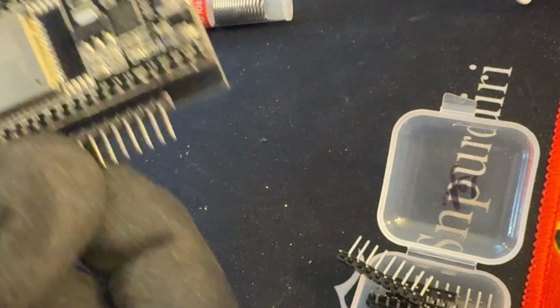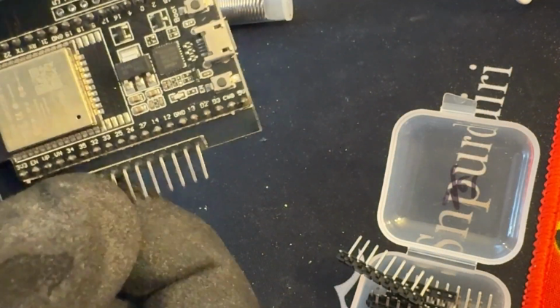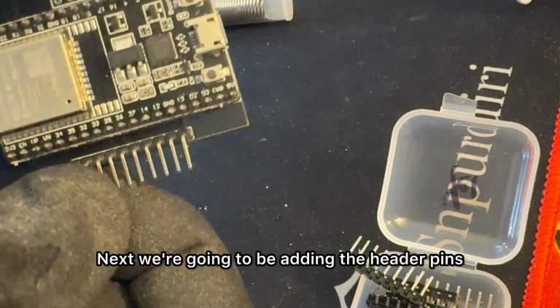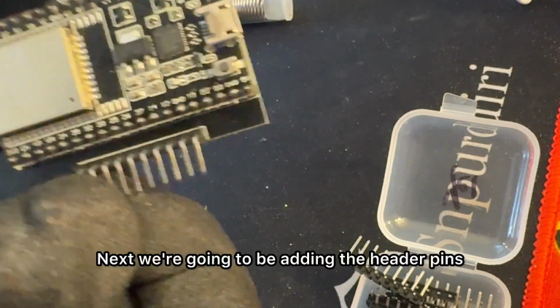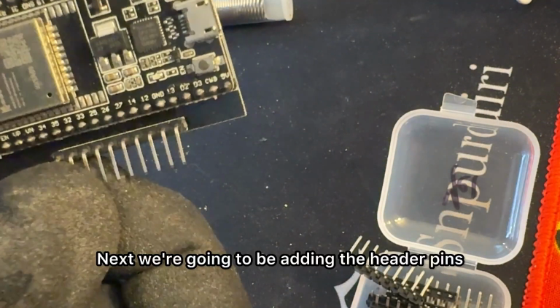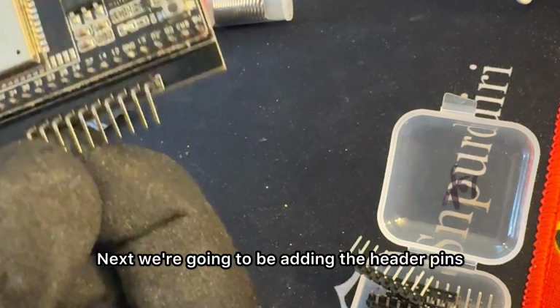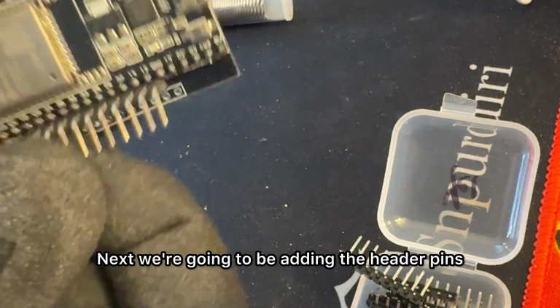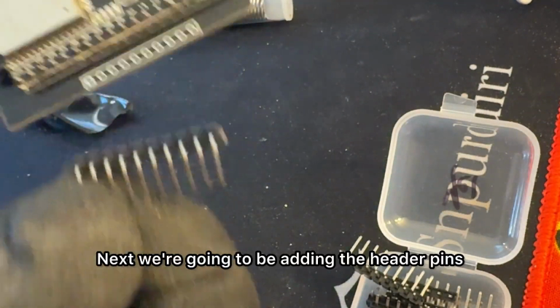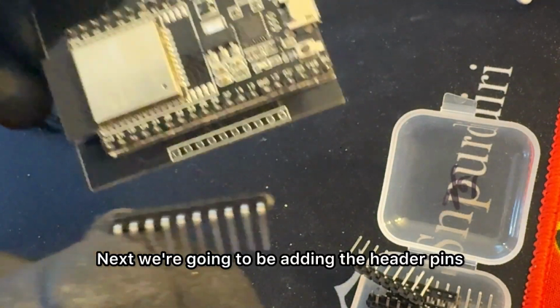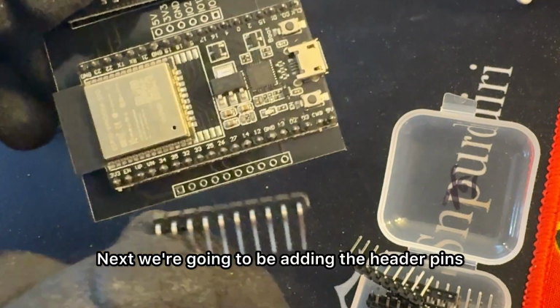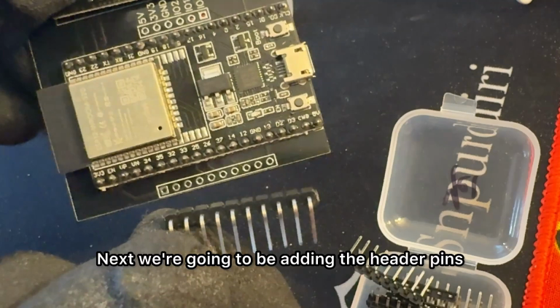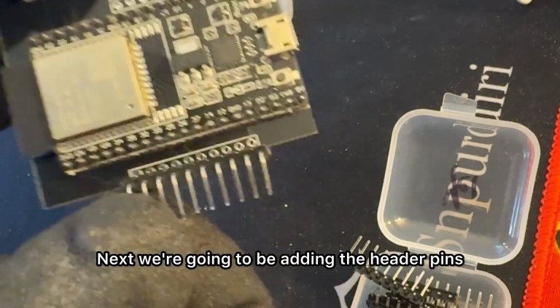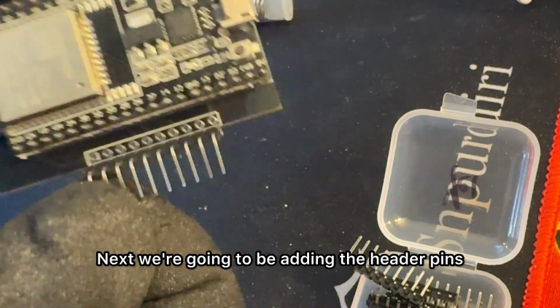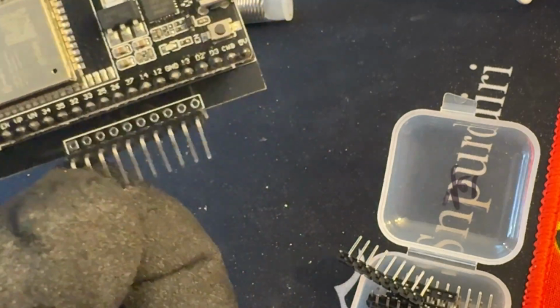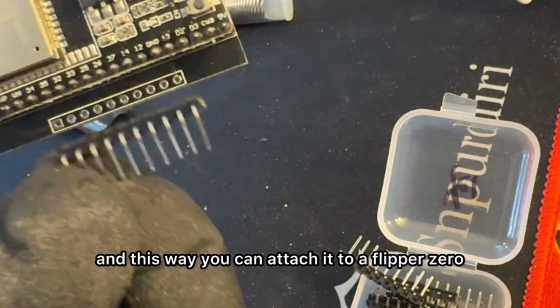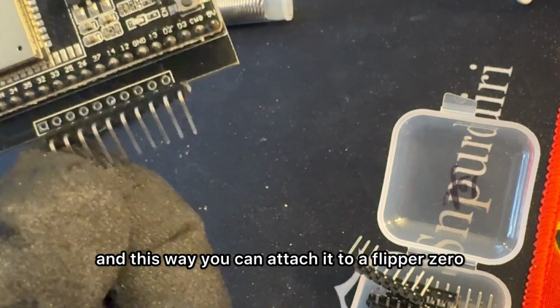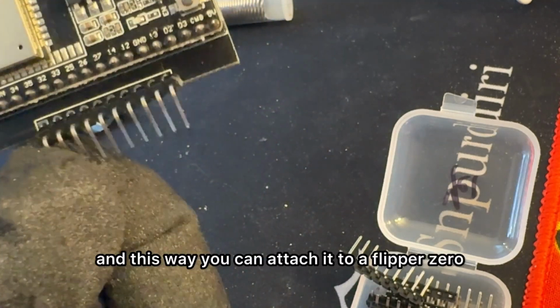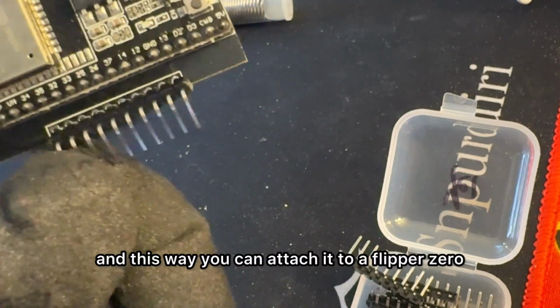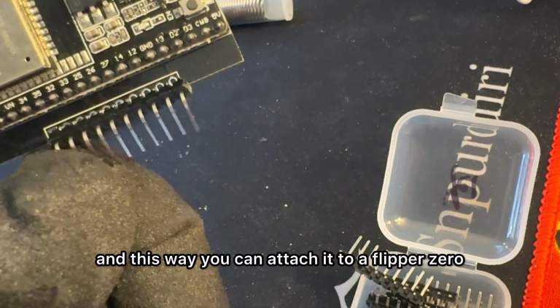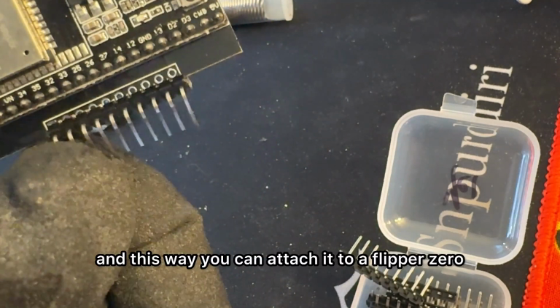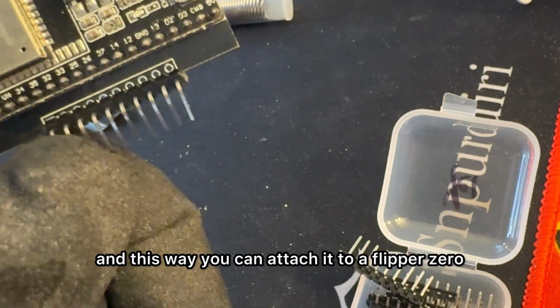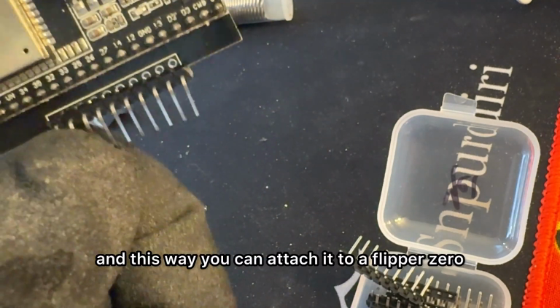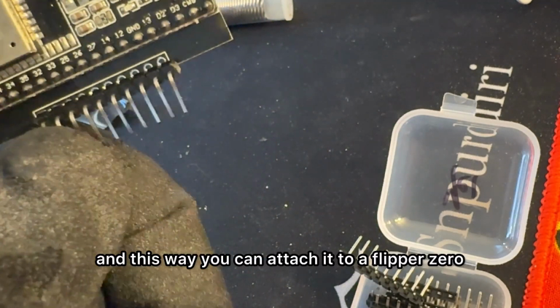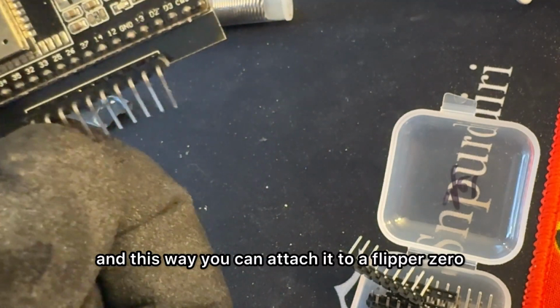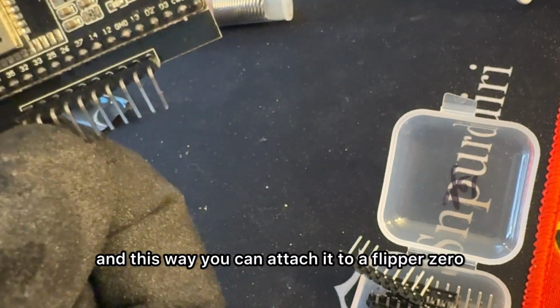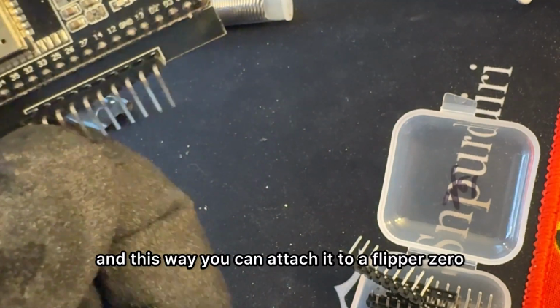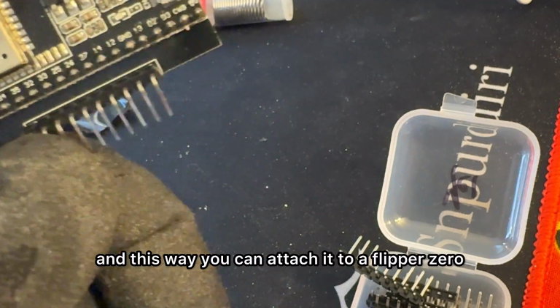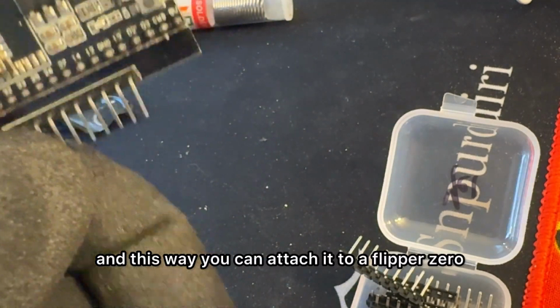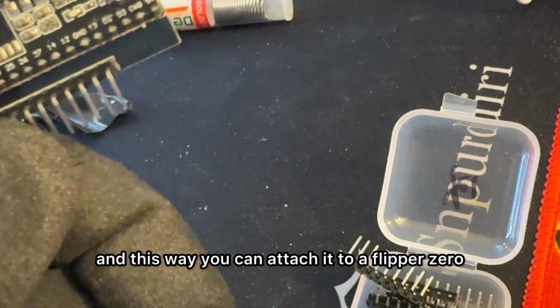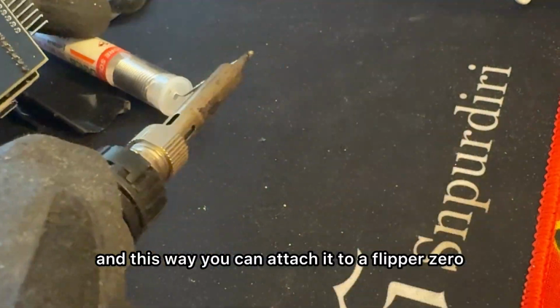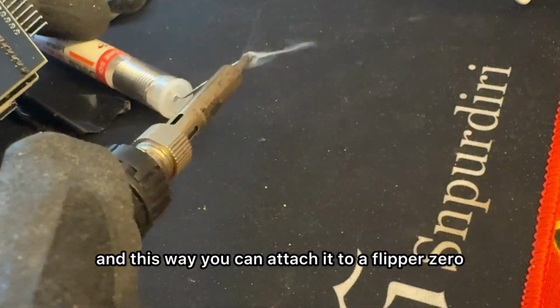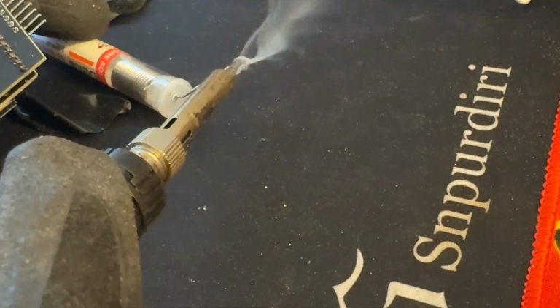Next we're going to be adding the header pins. This way you can attach it to a Flipper Zero.